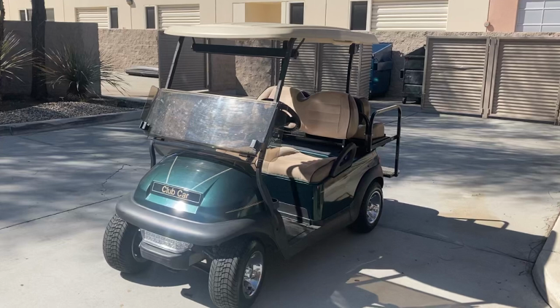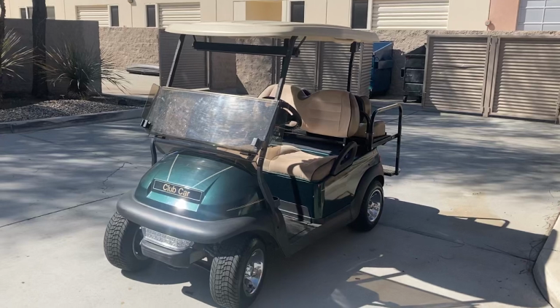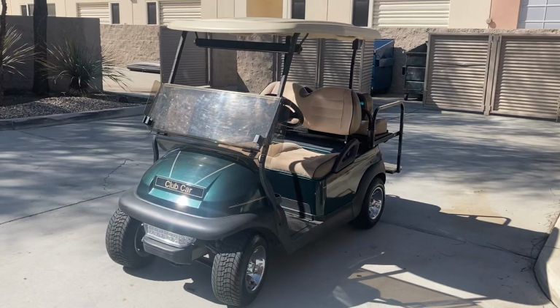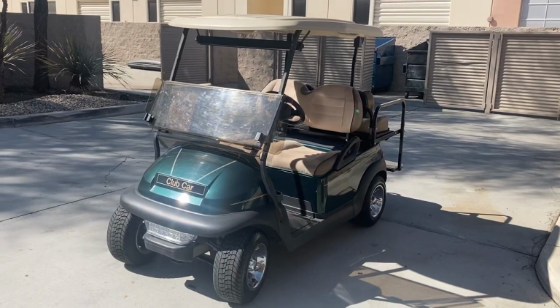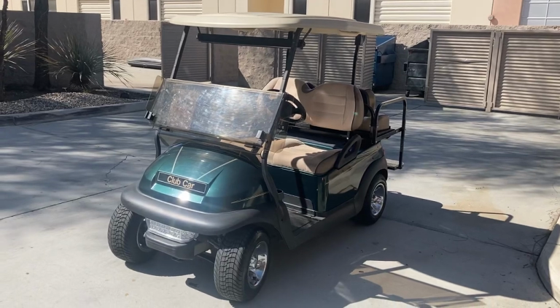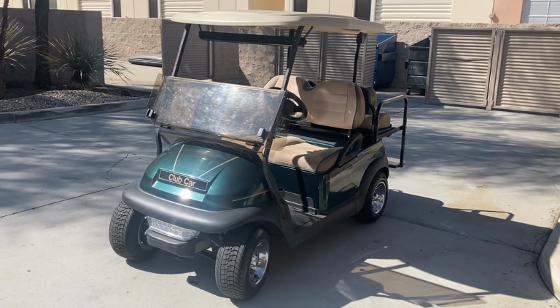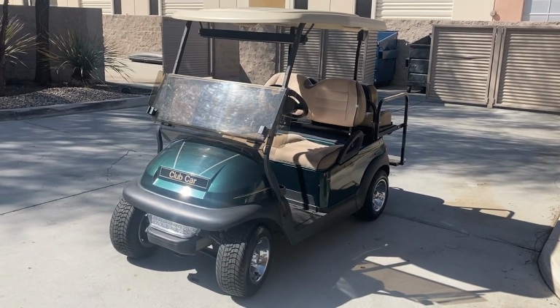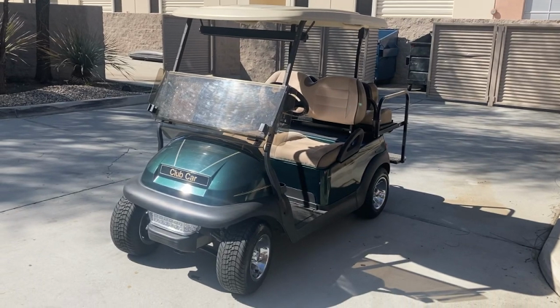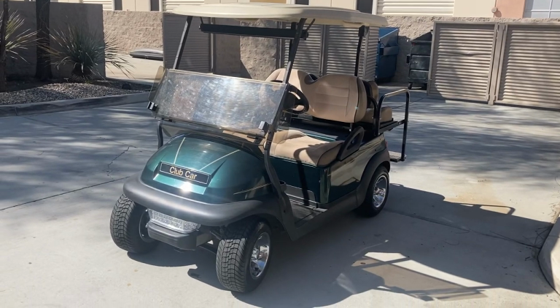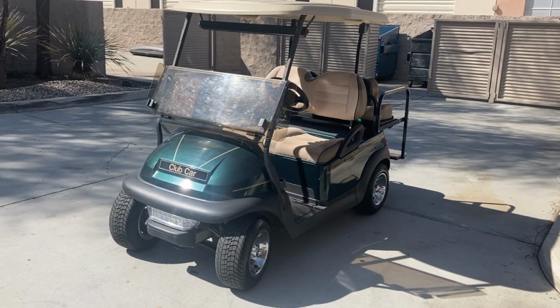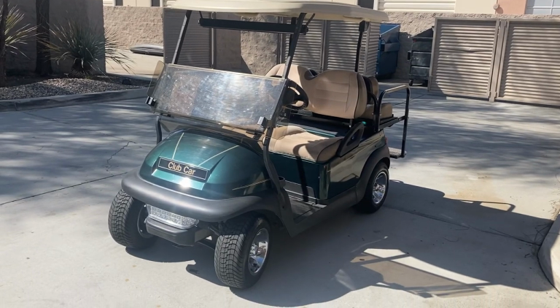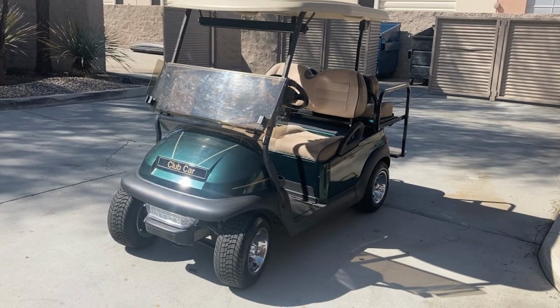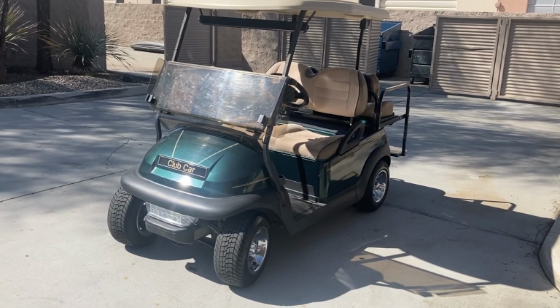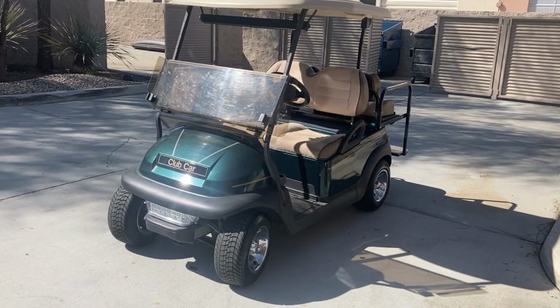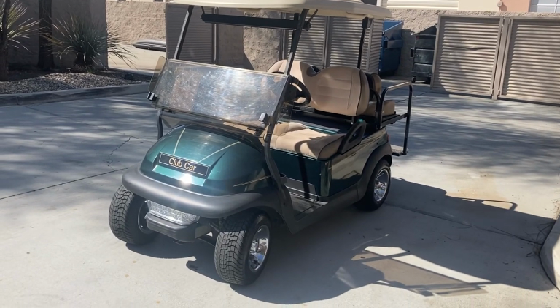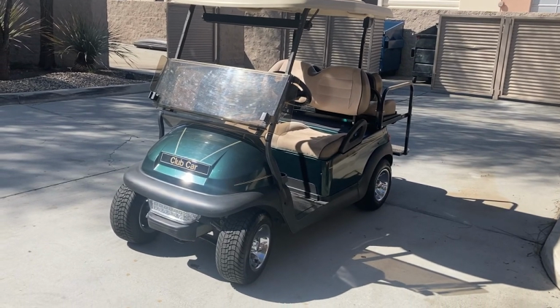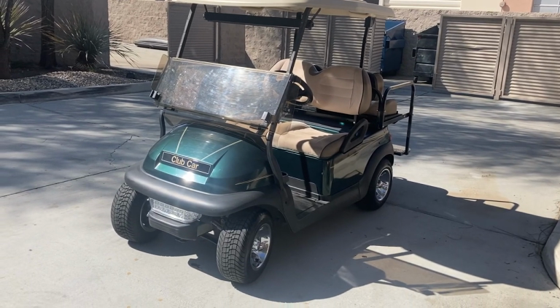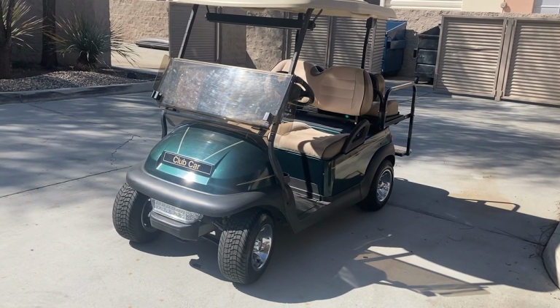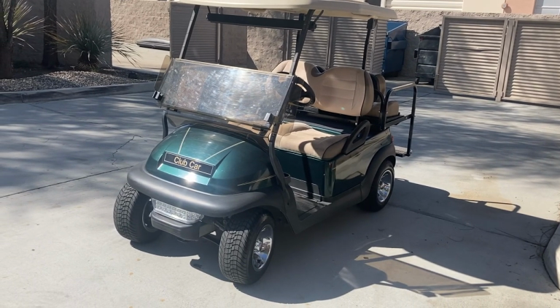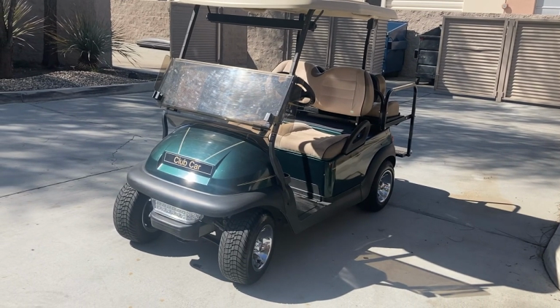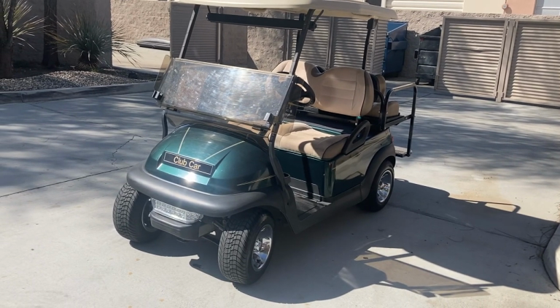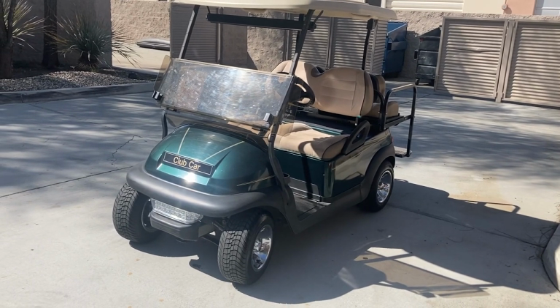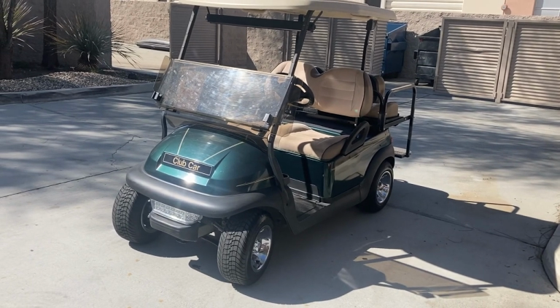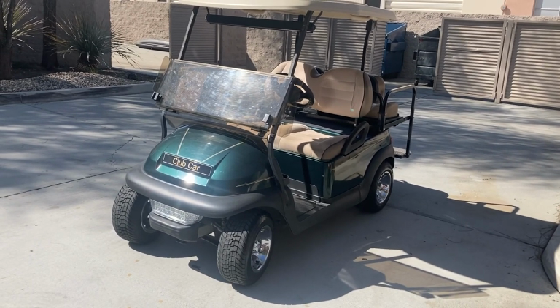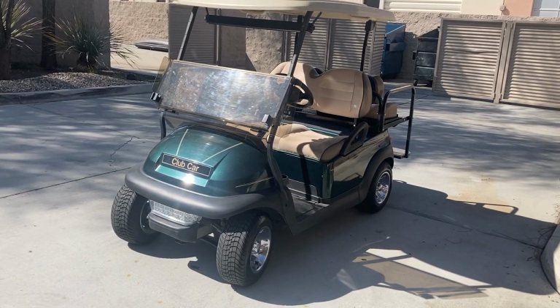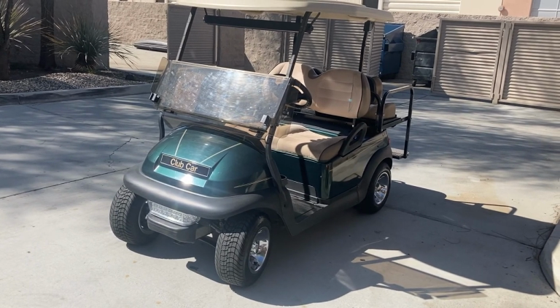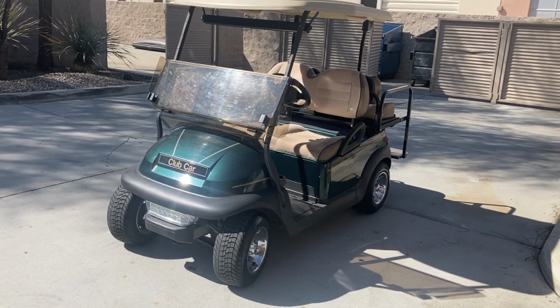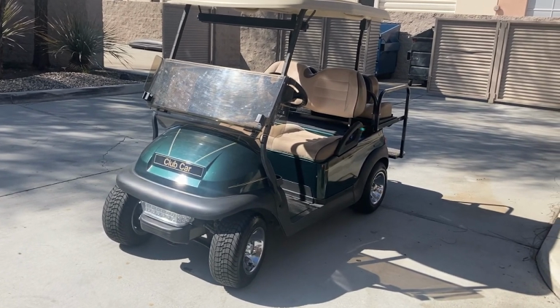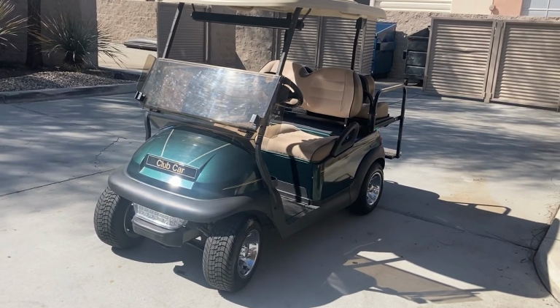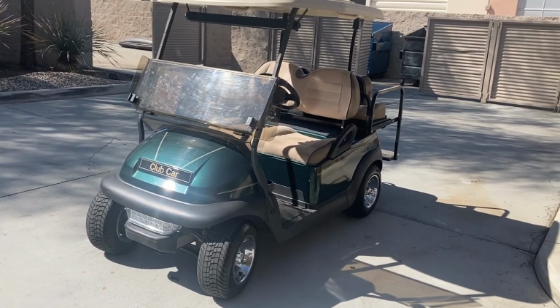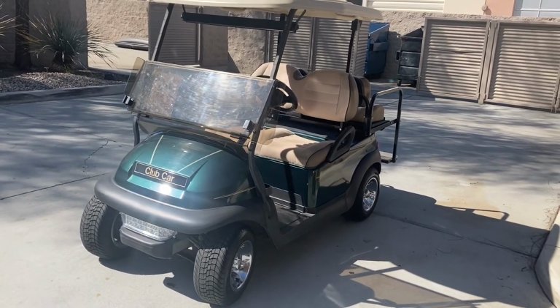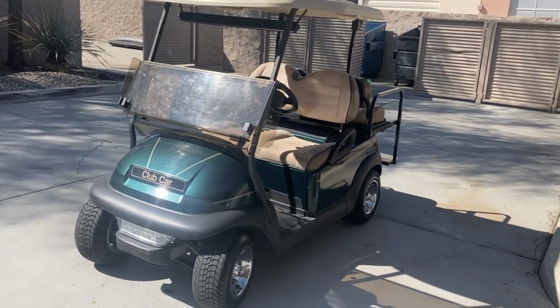Hi folks, welcome. Emmett Golf Cars here, virtual test drive. Here we have an Augusta Green Club Car Precedent.